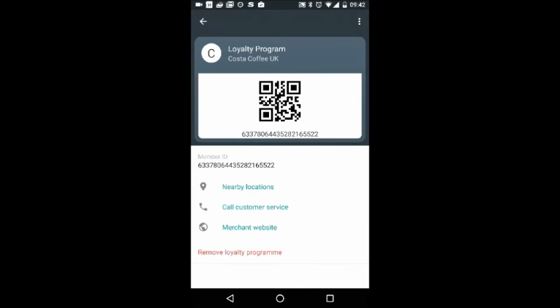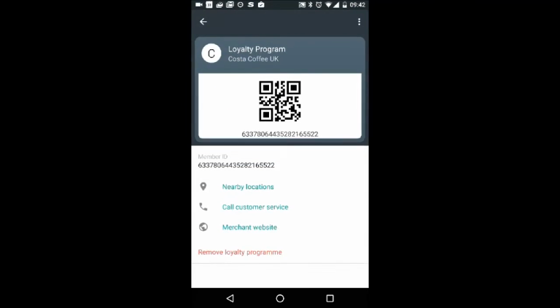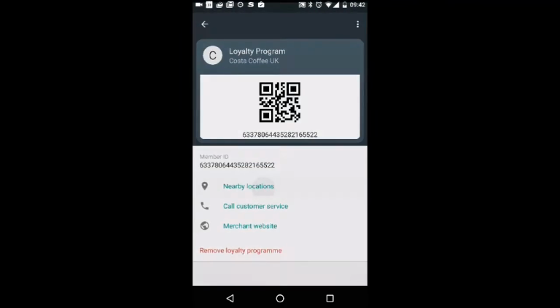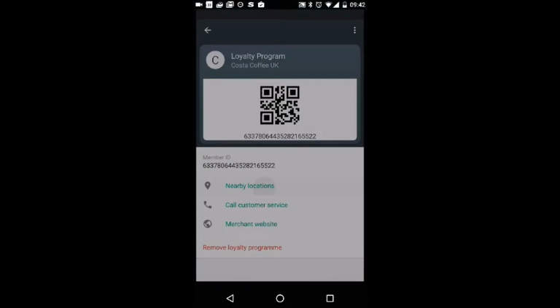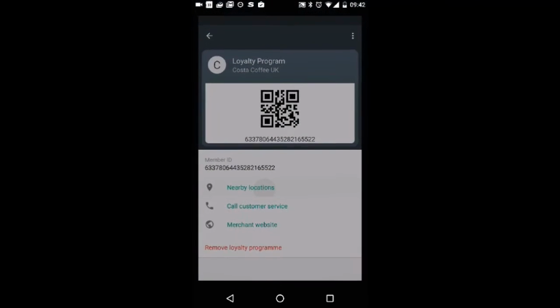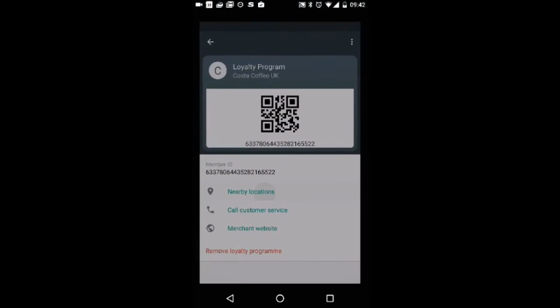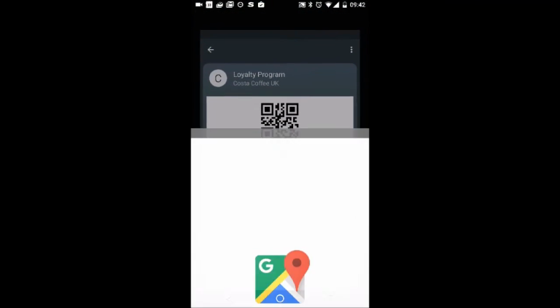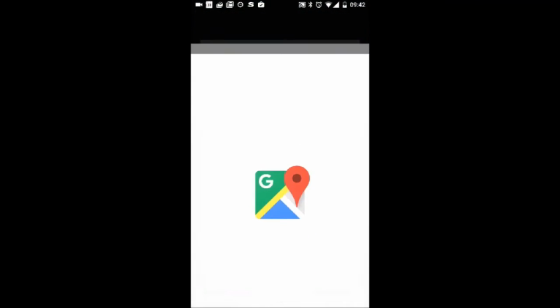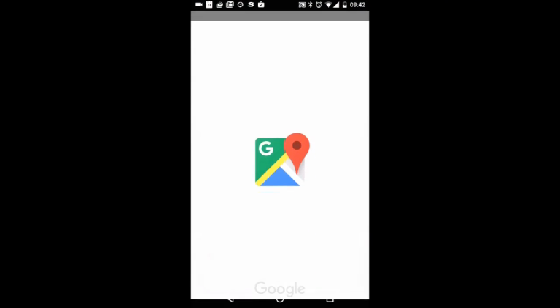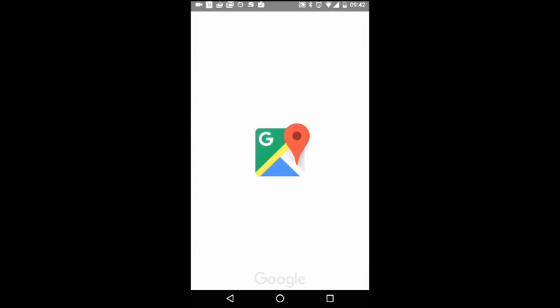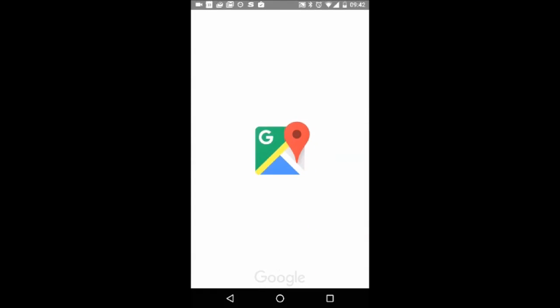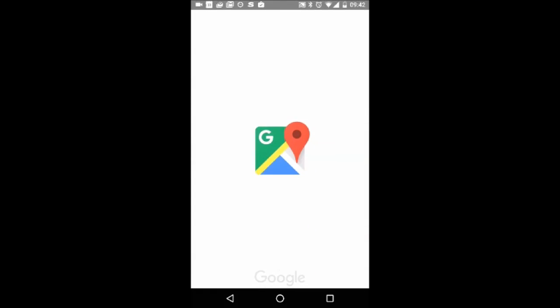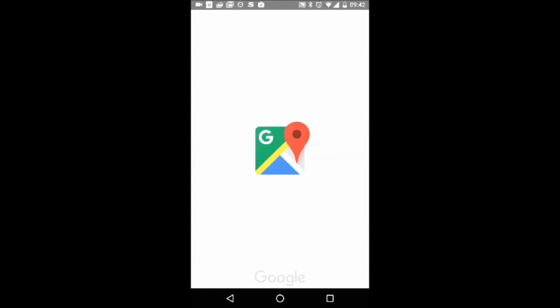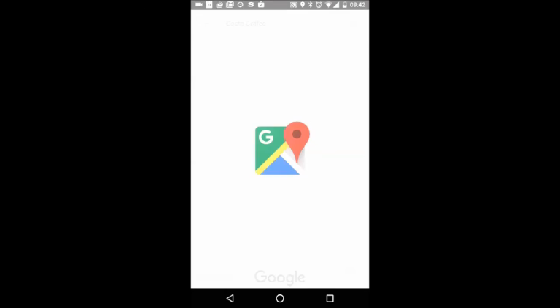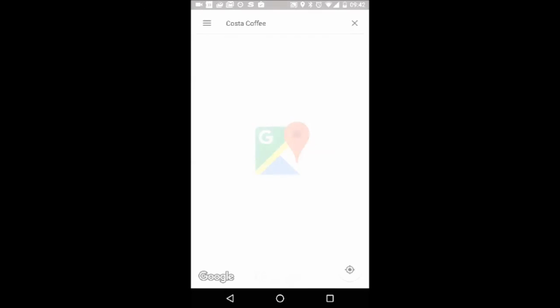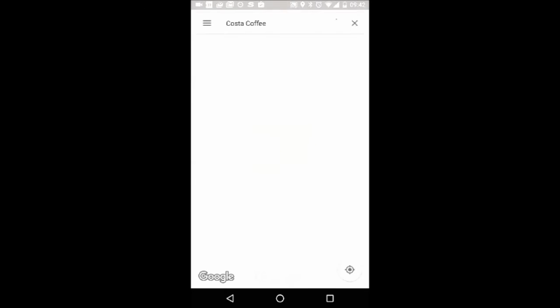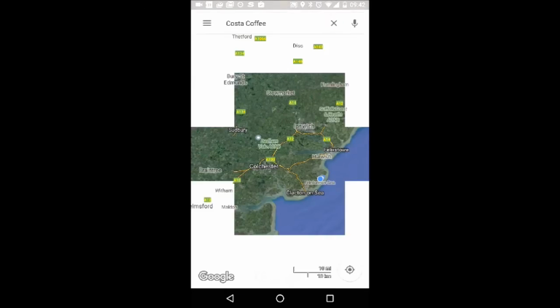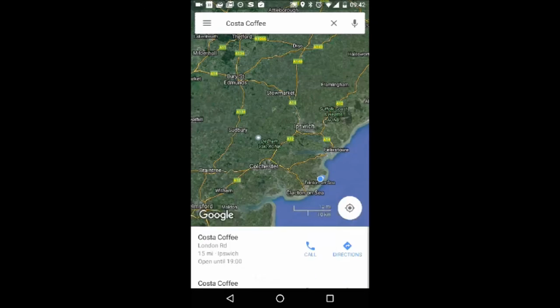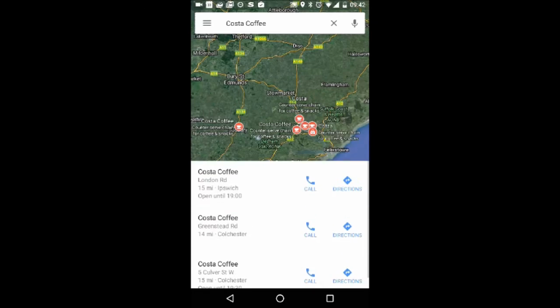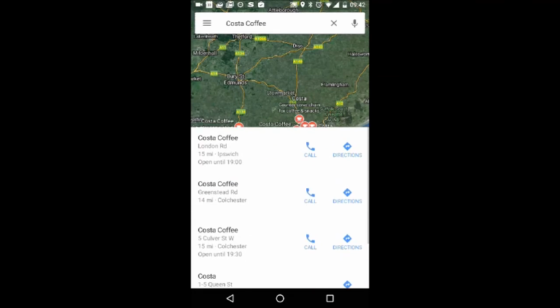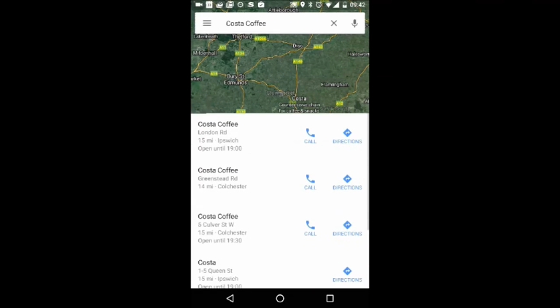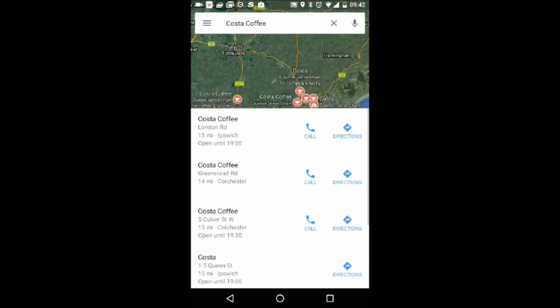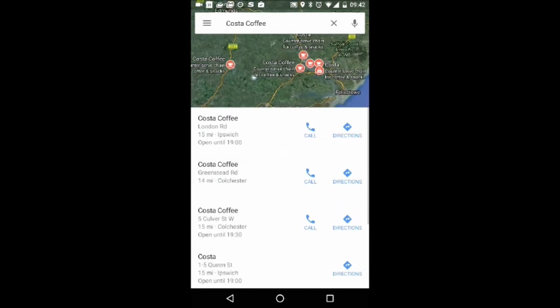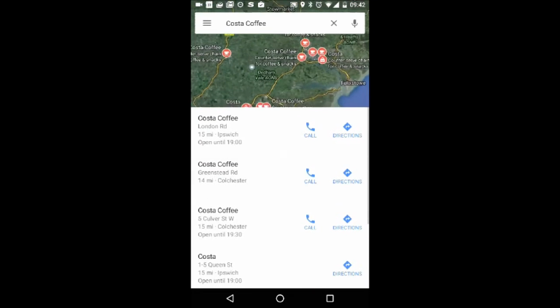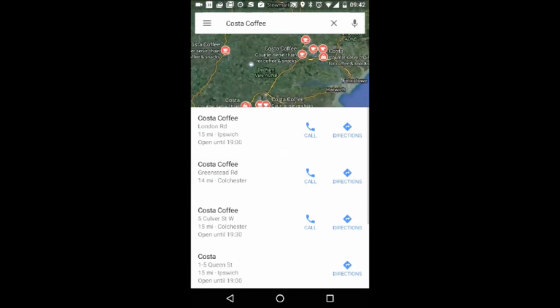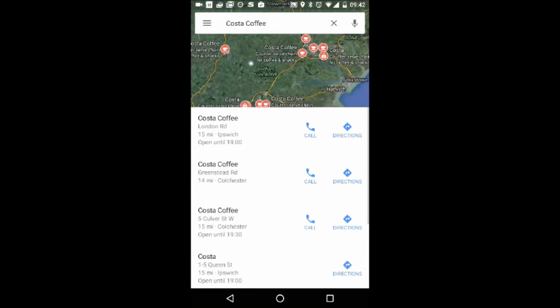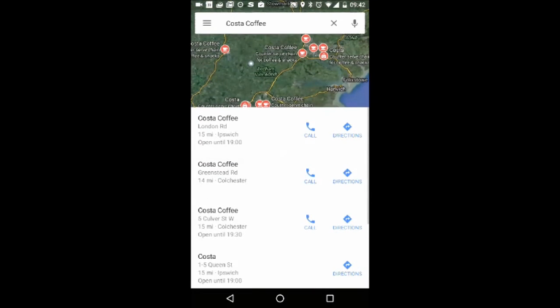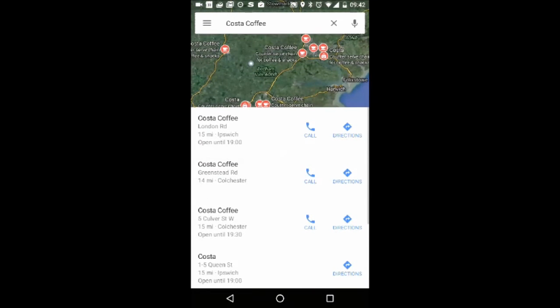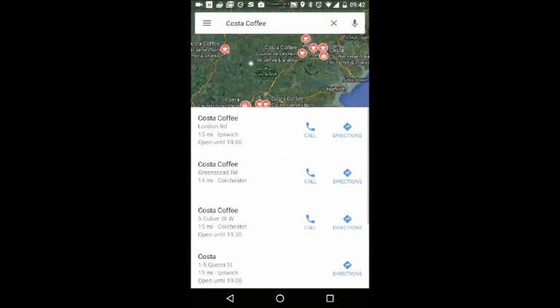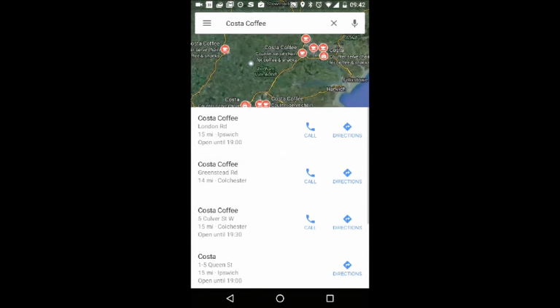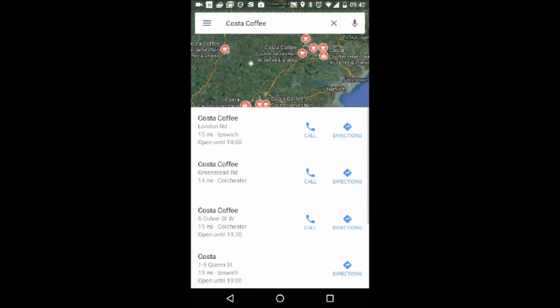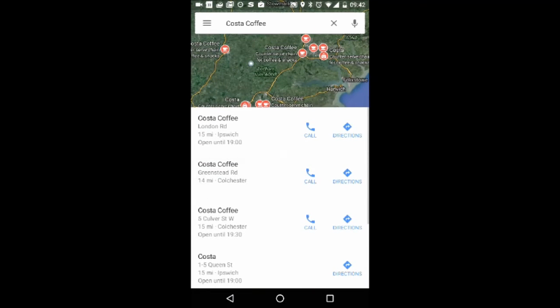You can also select existing store cards and use the maps to show you the nearest locations, which is really smart if you want to grab a coffee or whatever it may be.